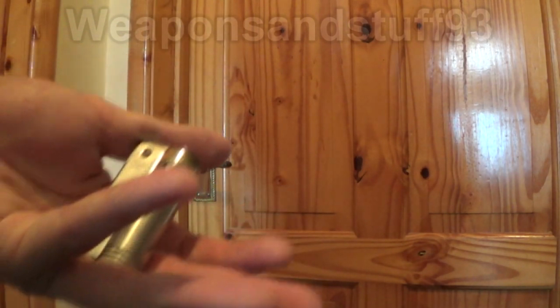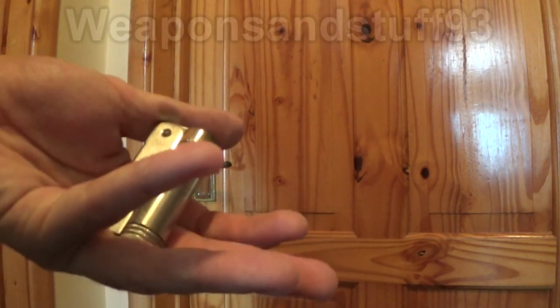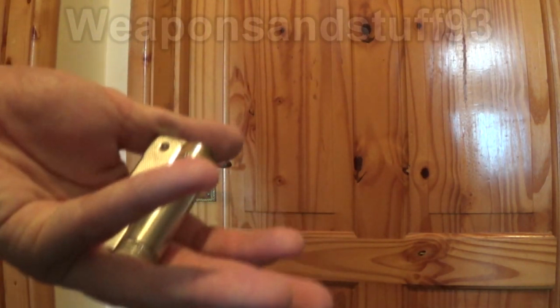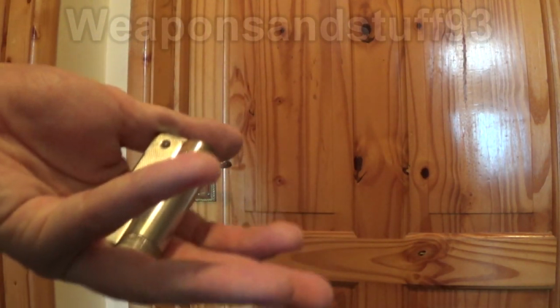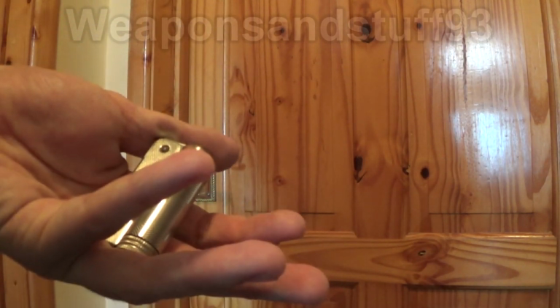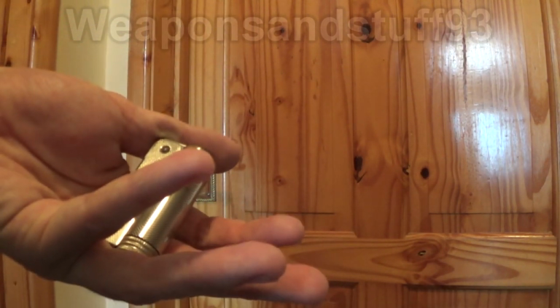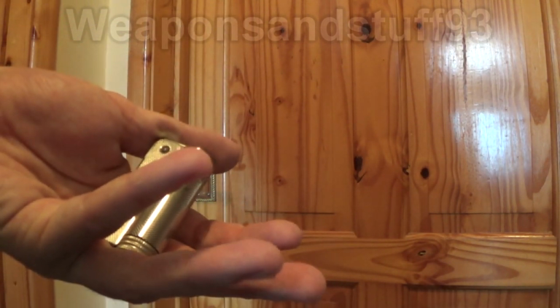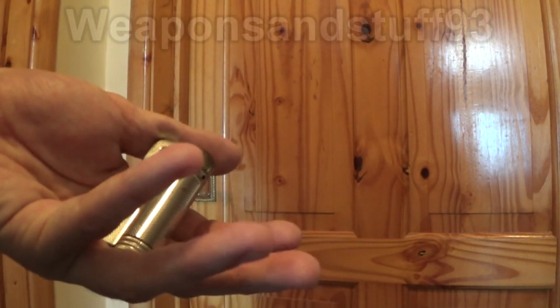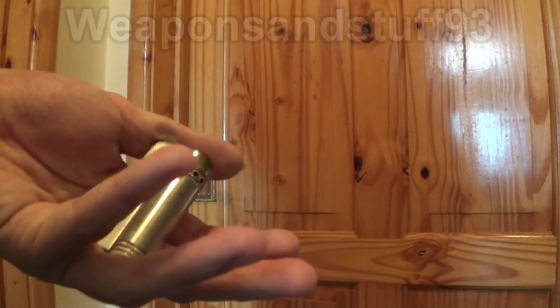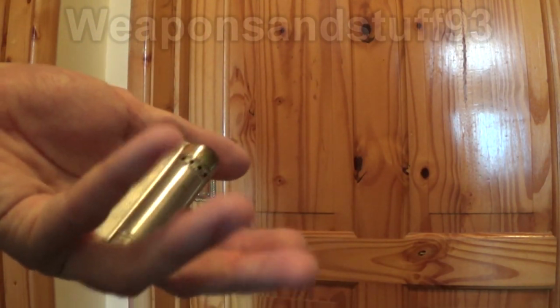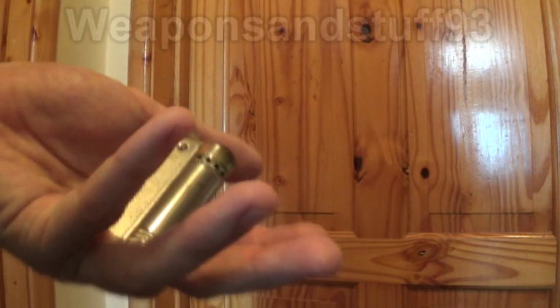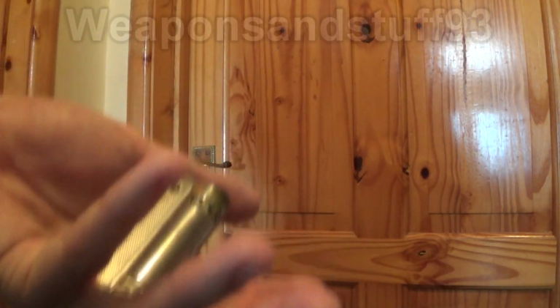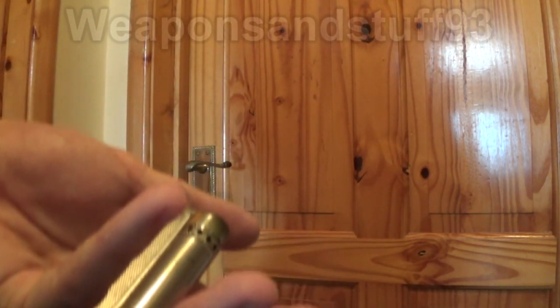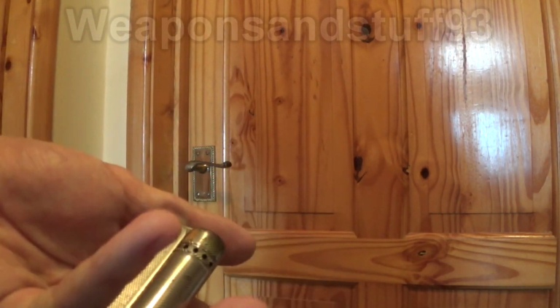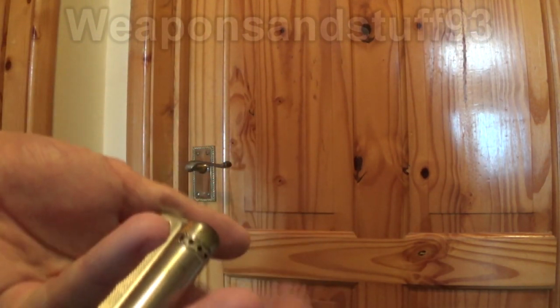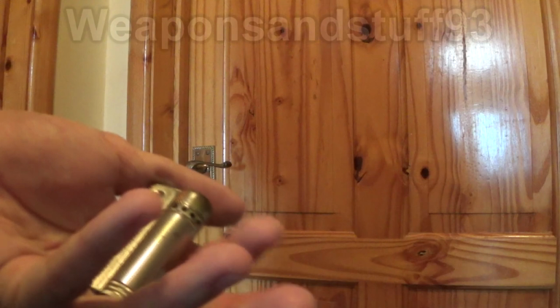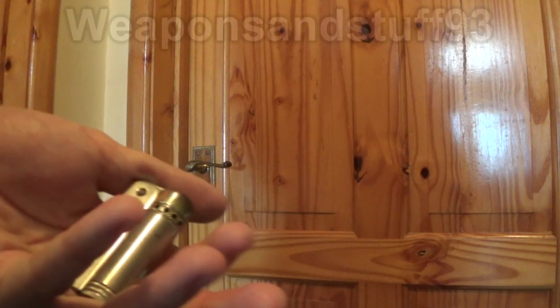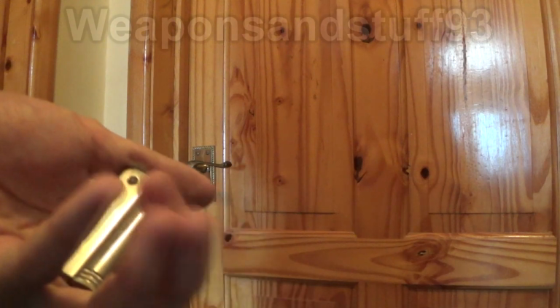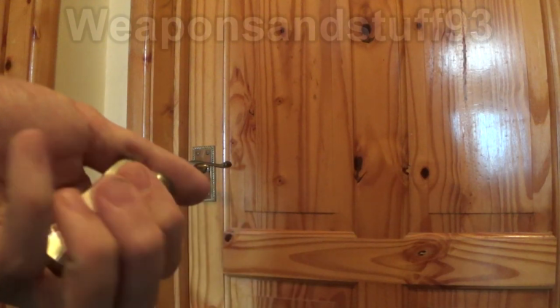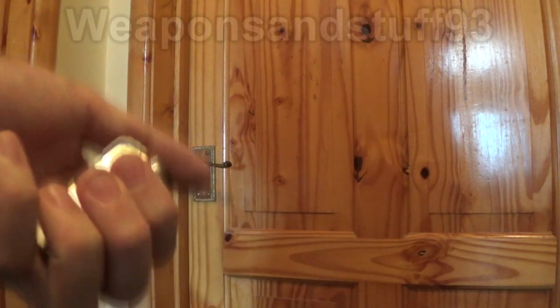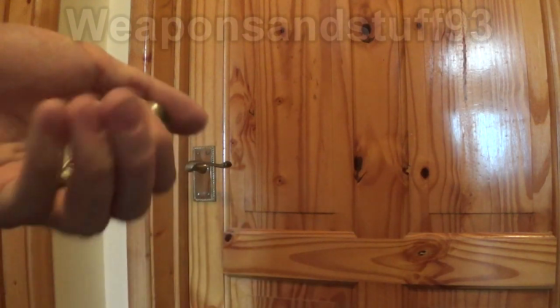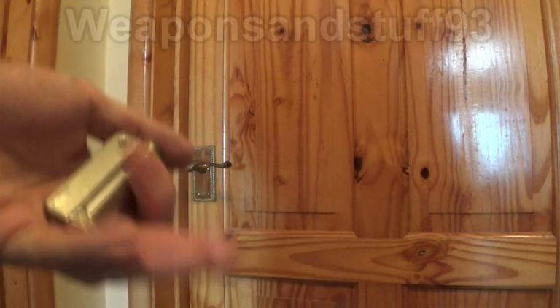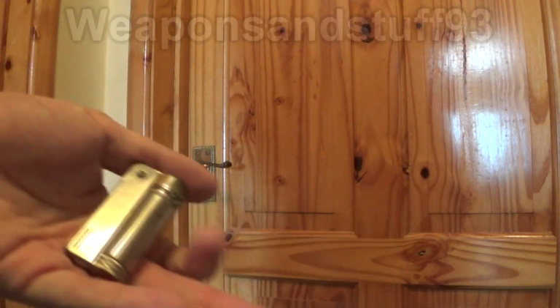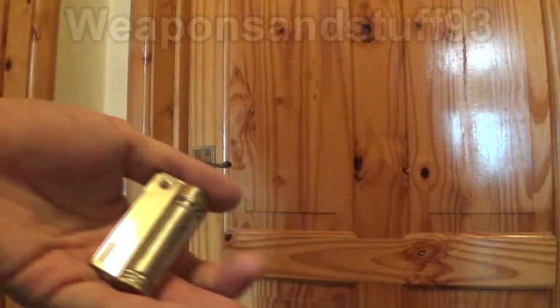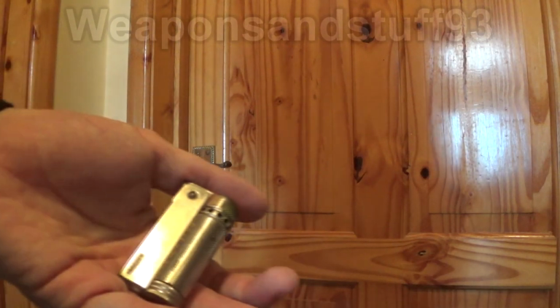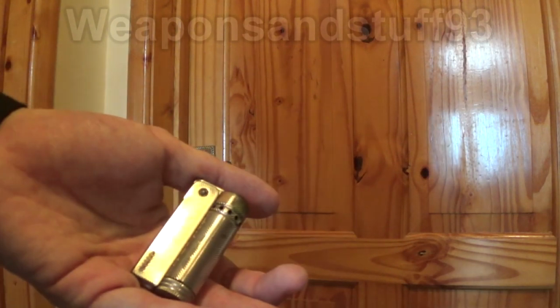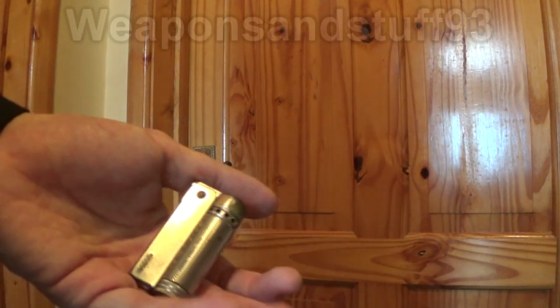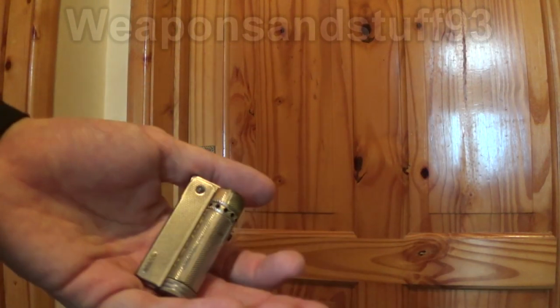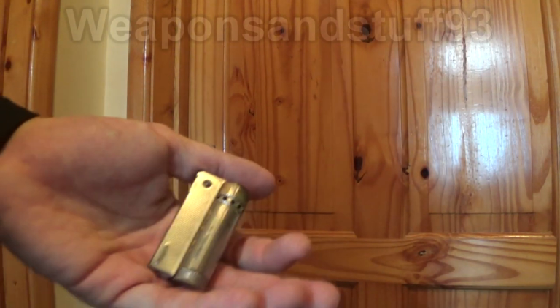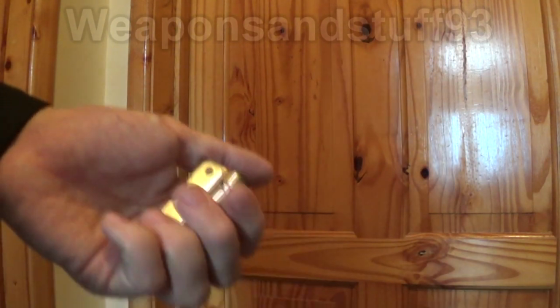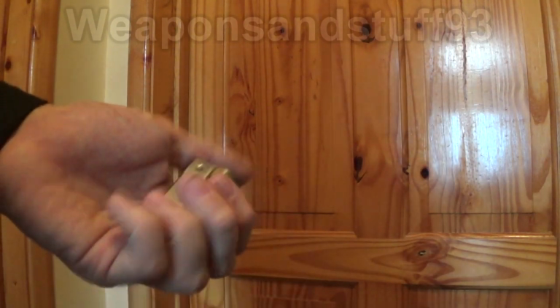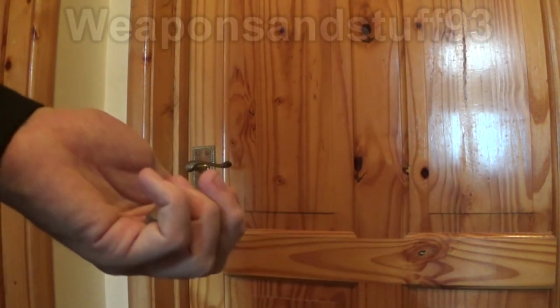They're not as good as a jet lighter, but then again, a jet lighter is a butane lighter, so it has all the drawbacks of a butane lighter.